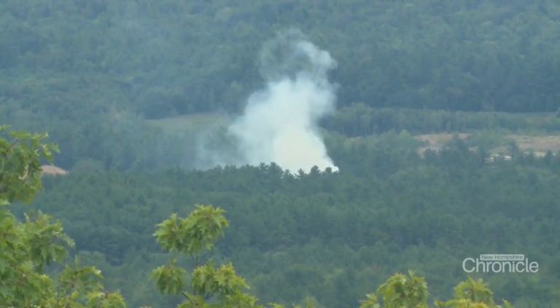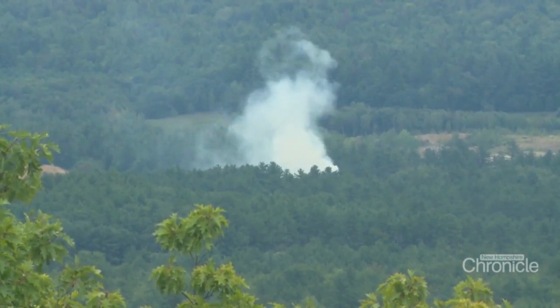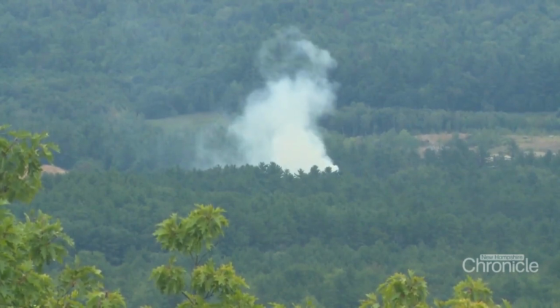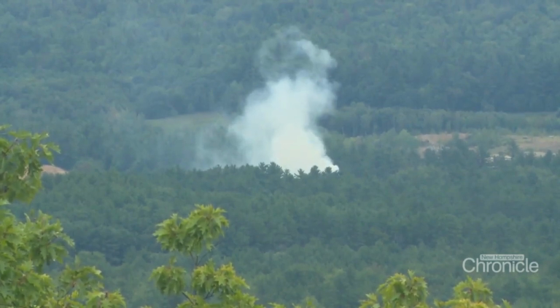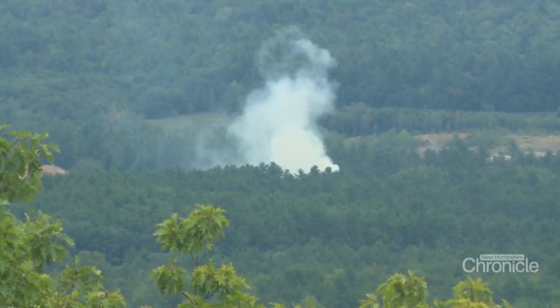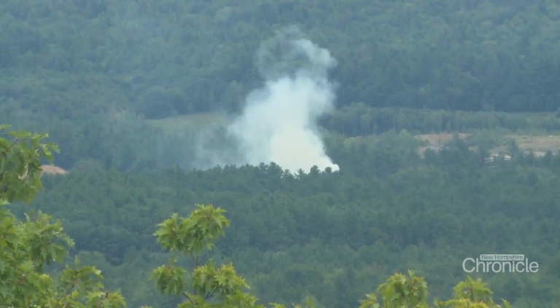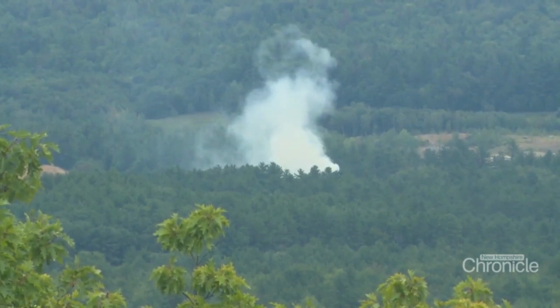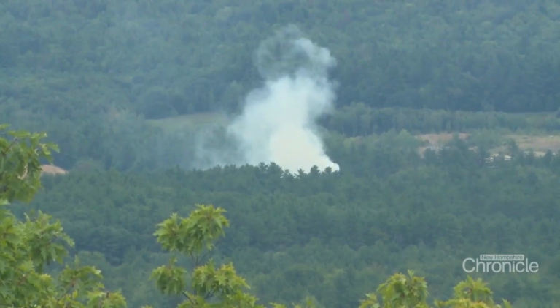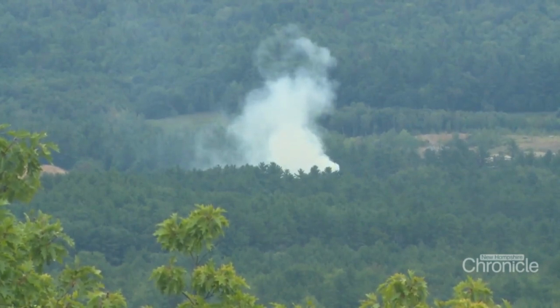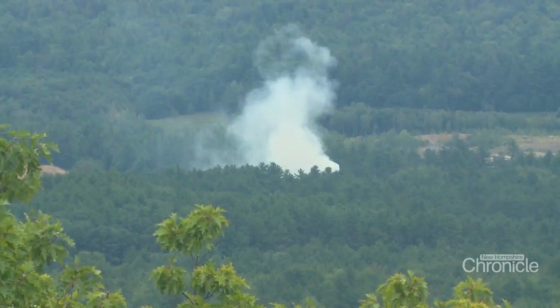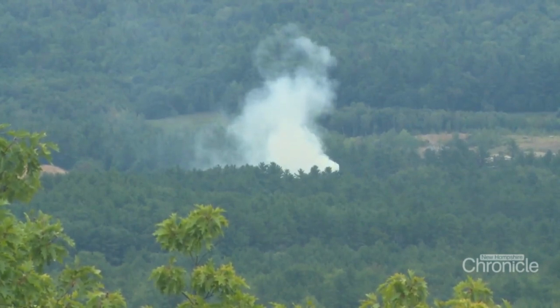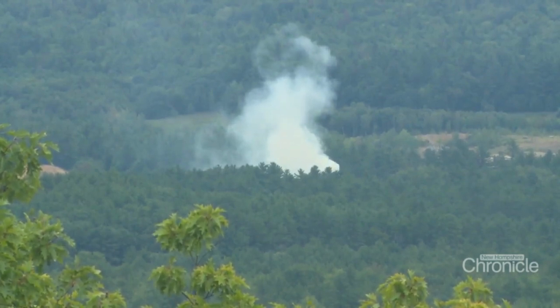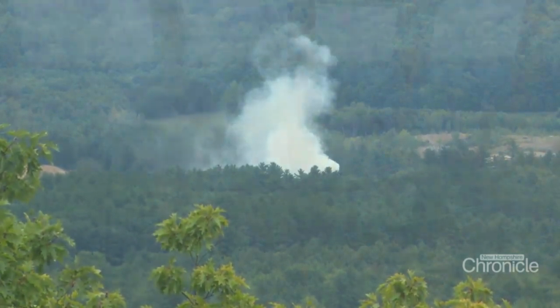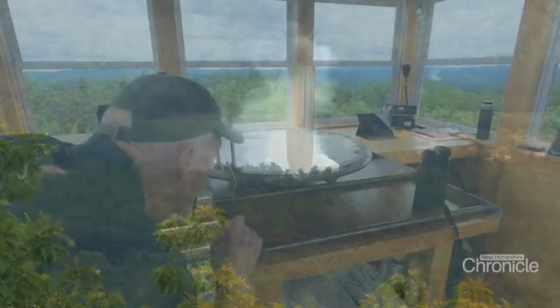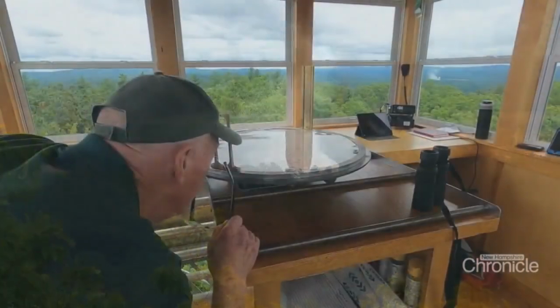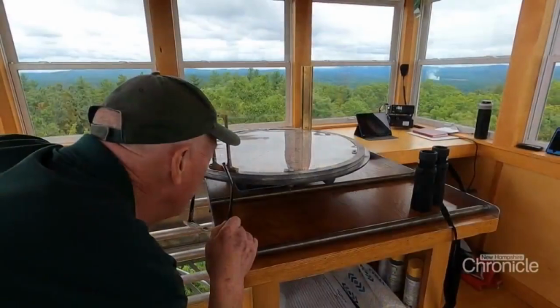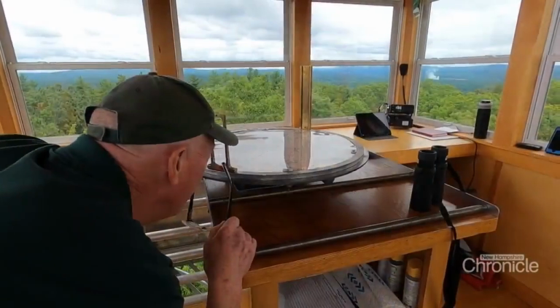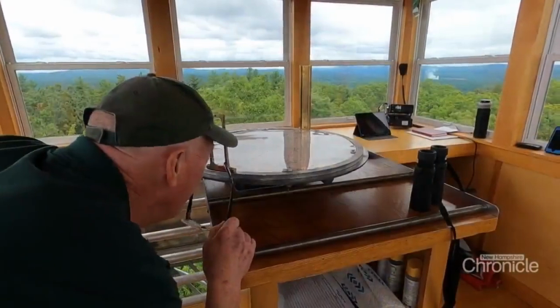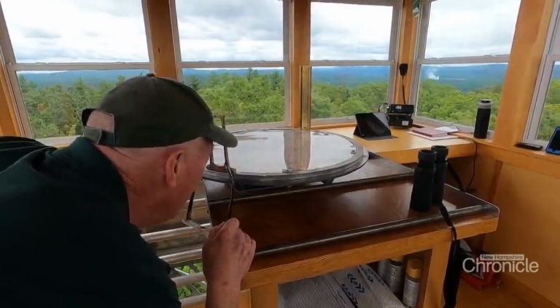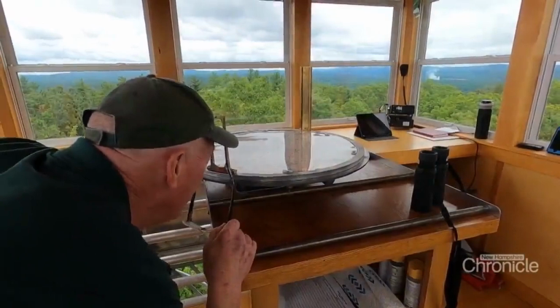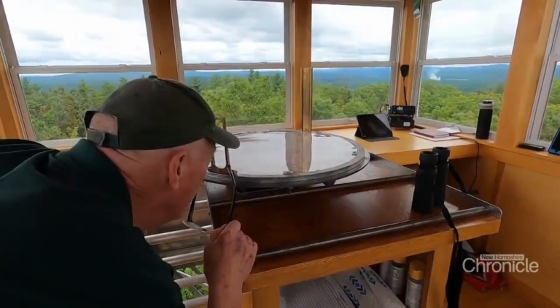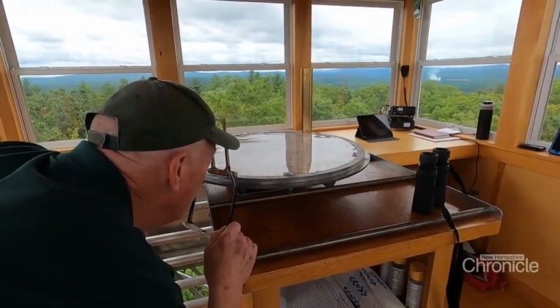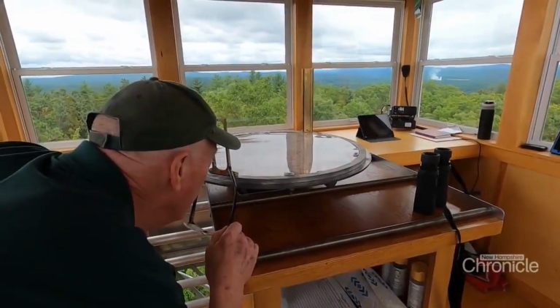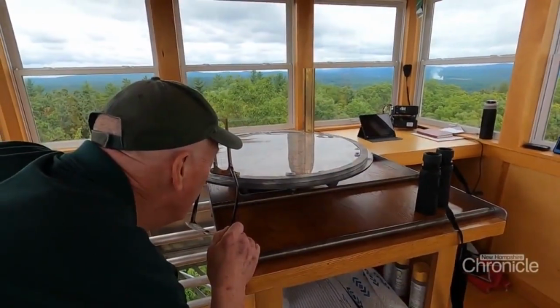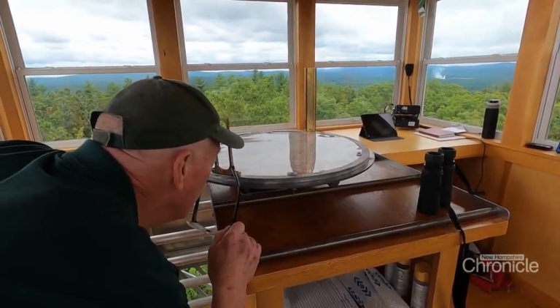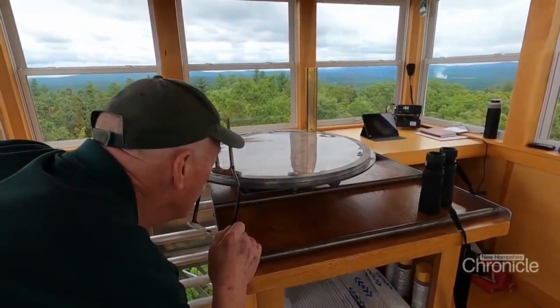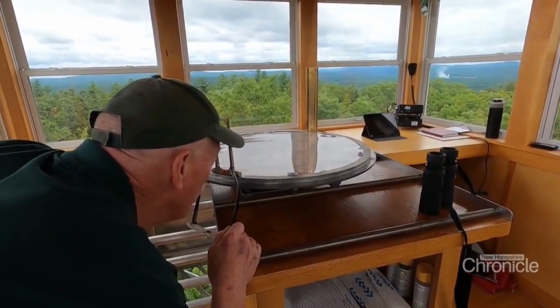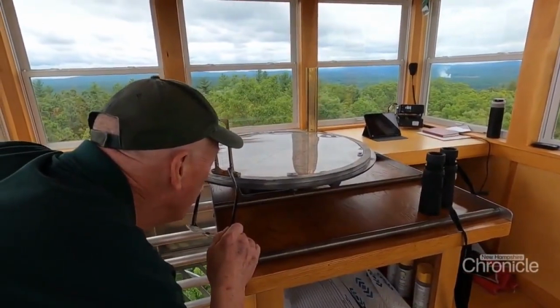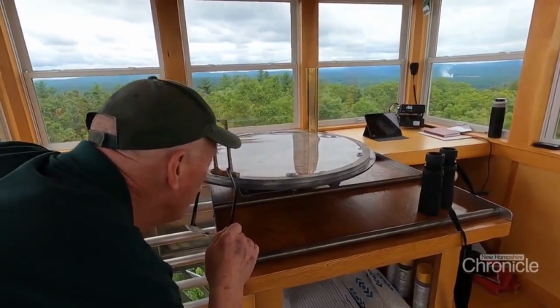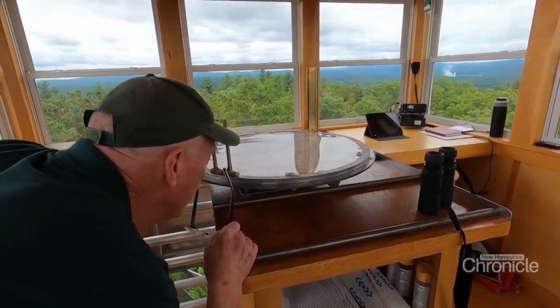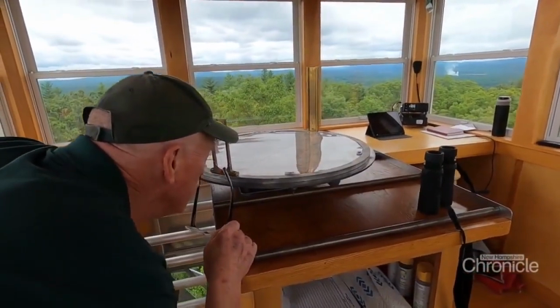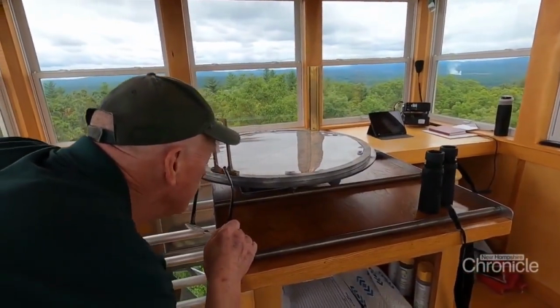So I've got a pretty good smoke over here in Loudon. Not sure where it is.